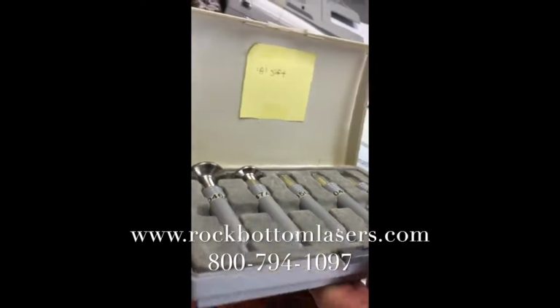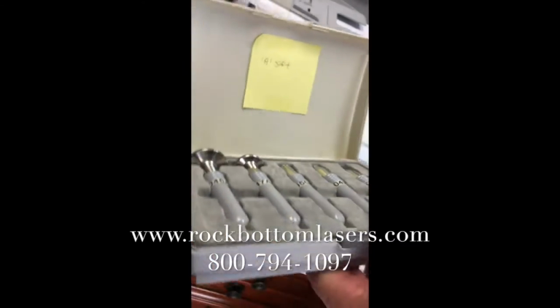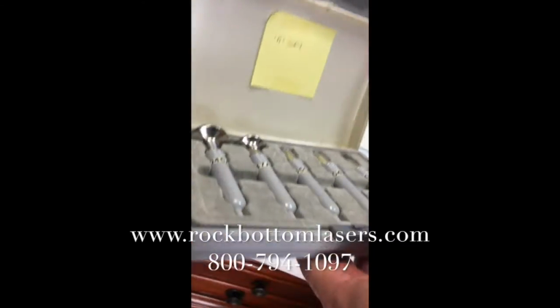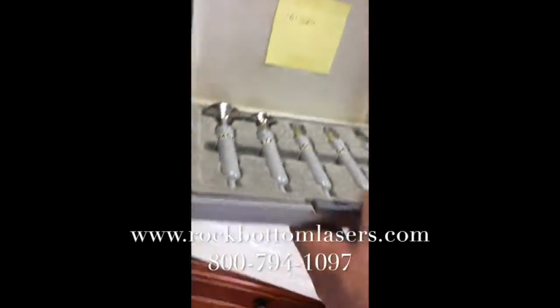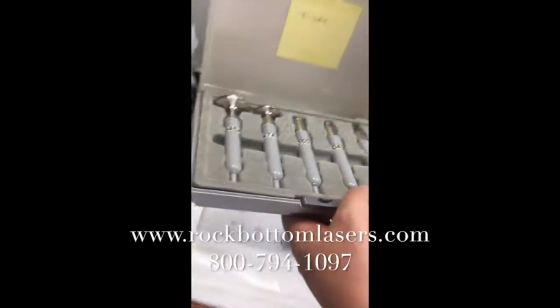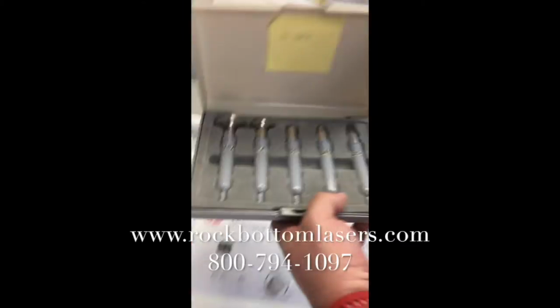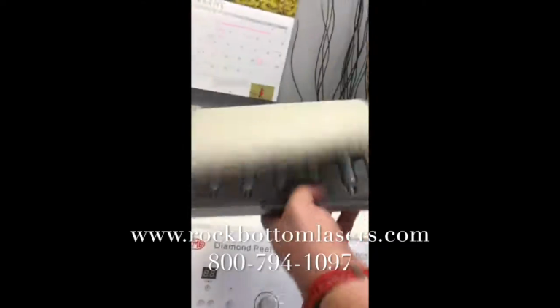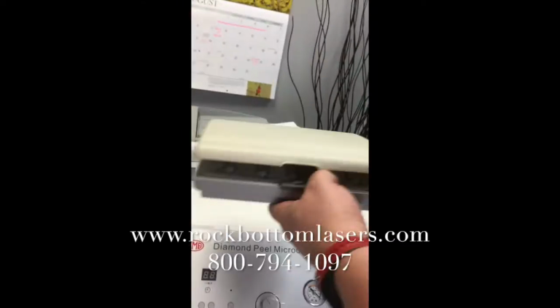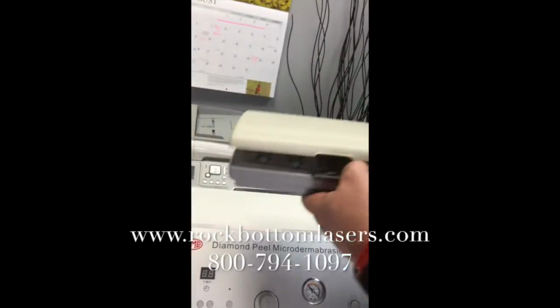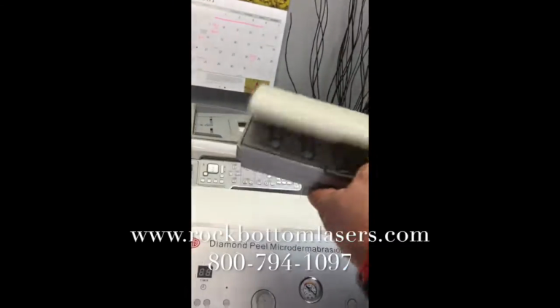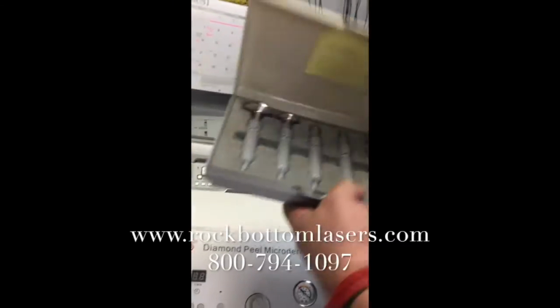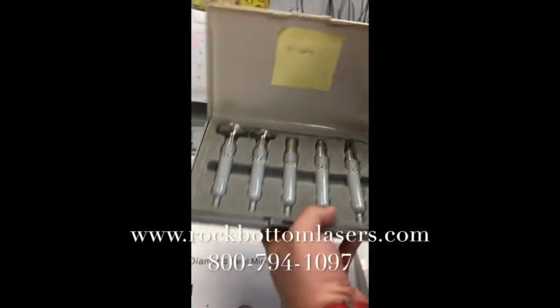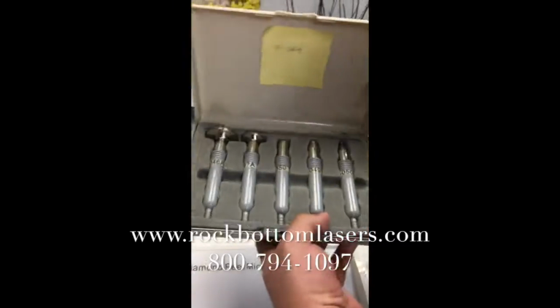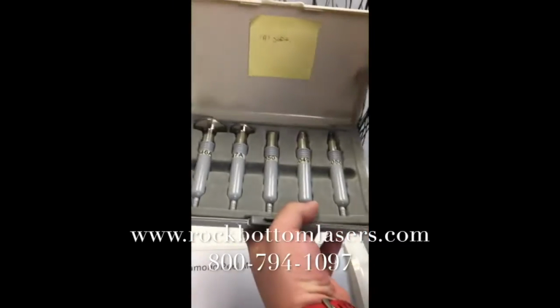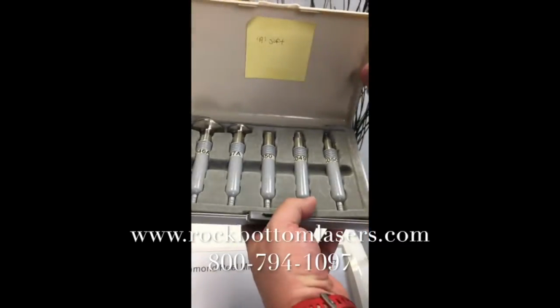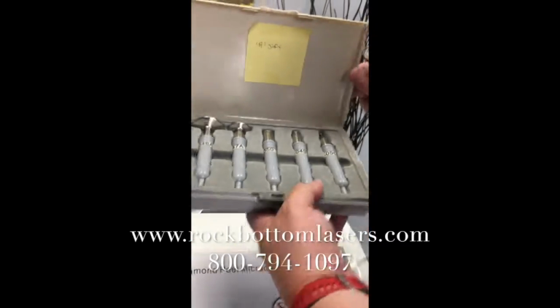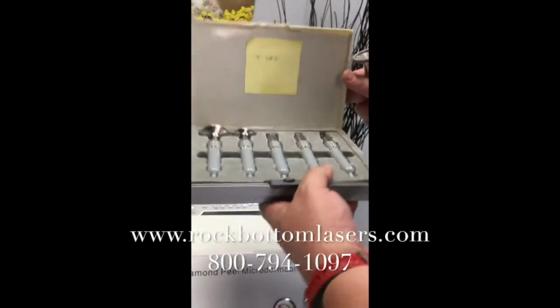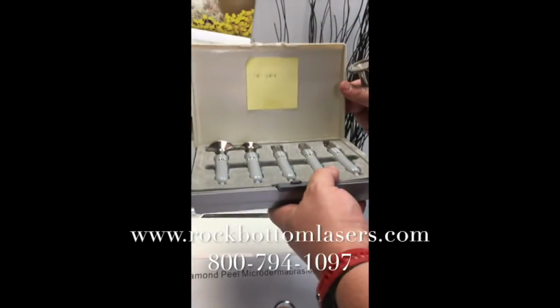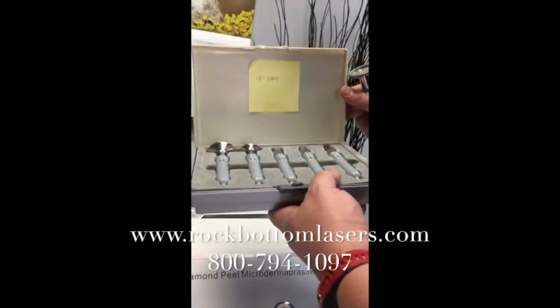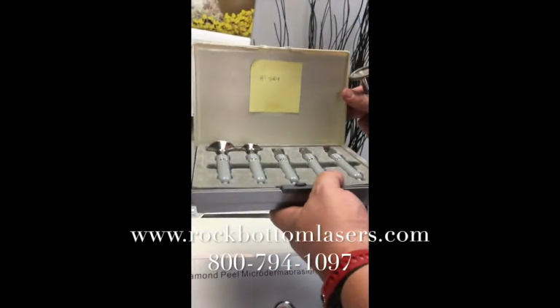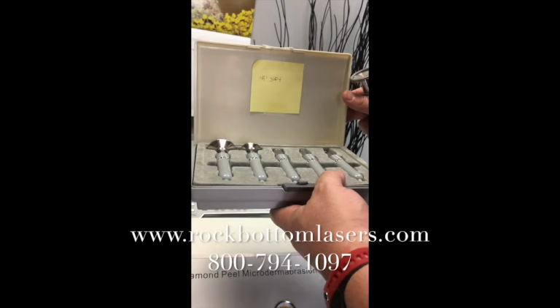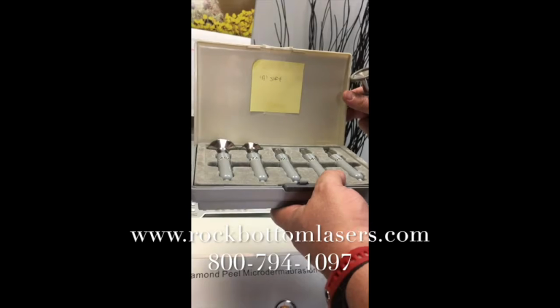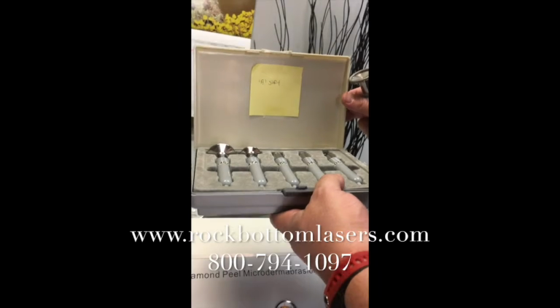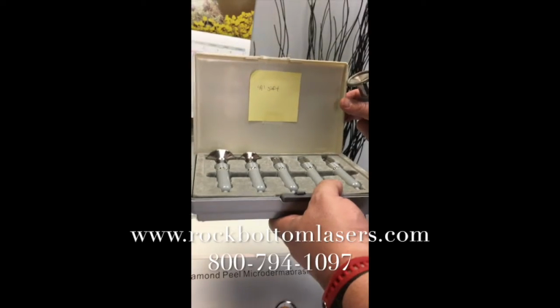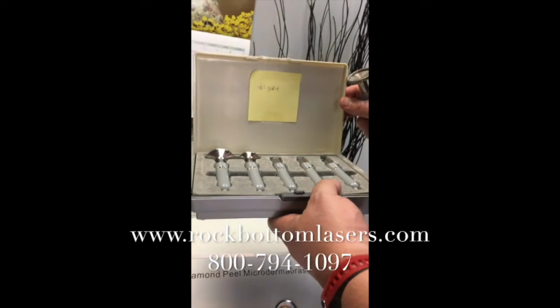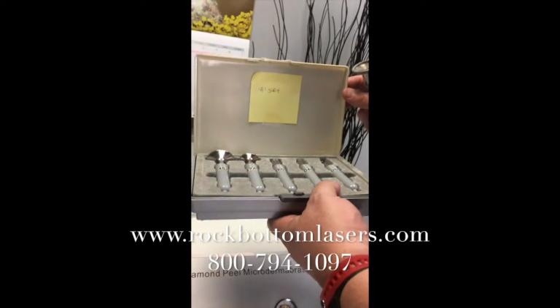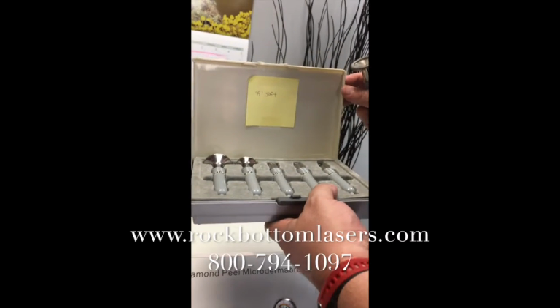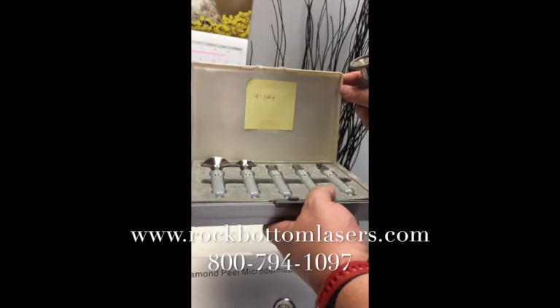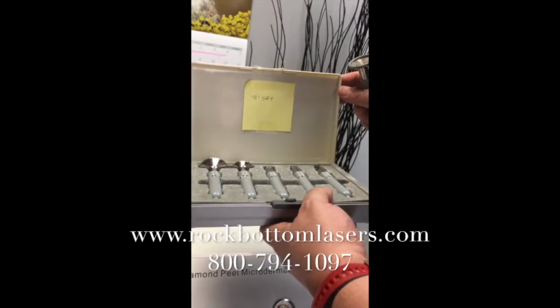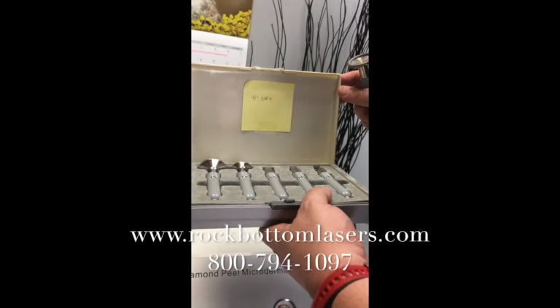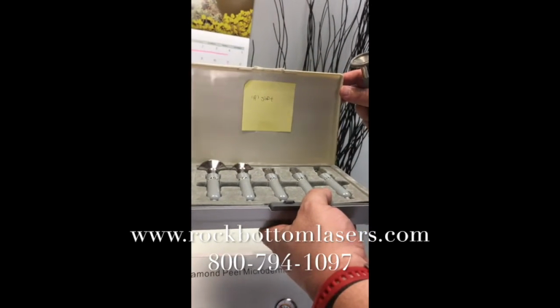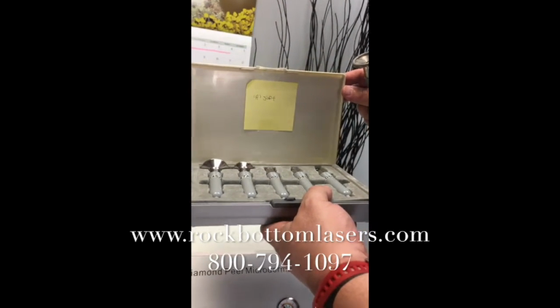Here's a selection of heads. There are four sets of heads from coarse to defined.